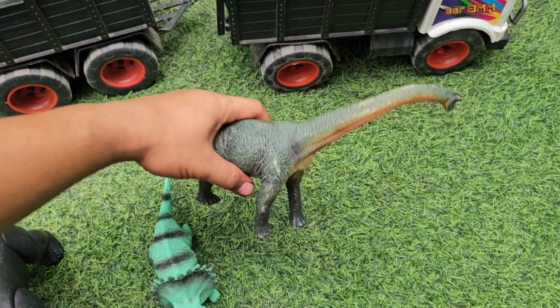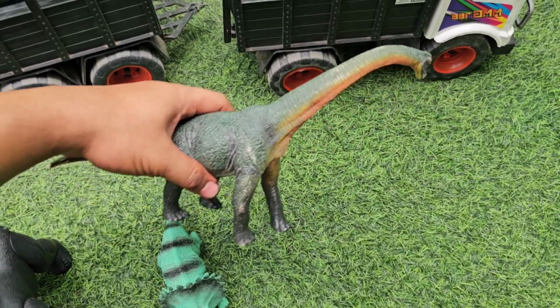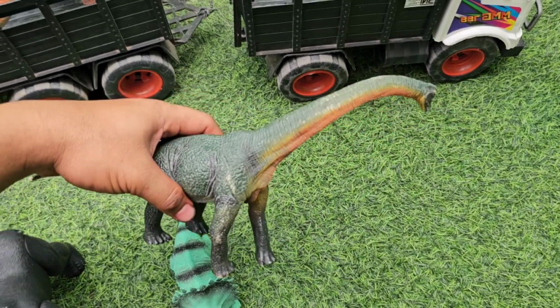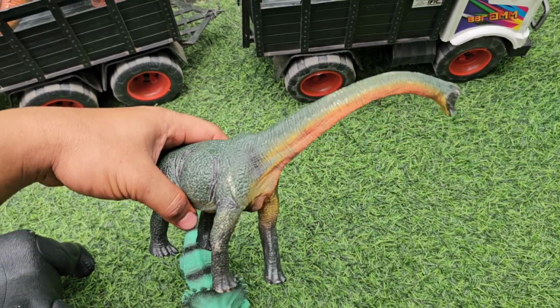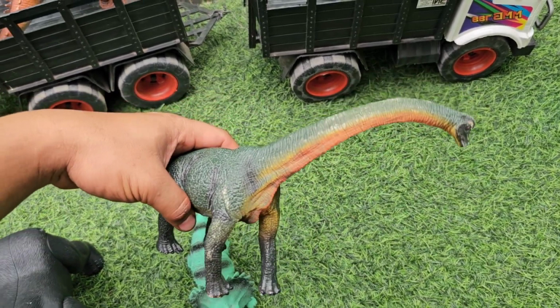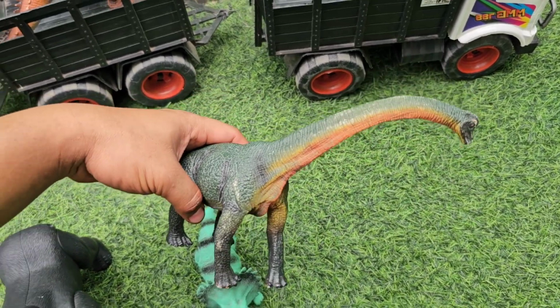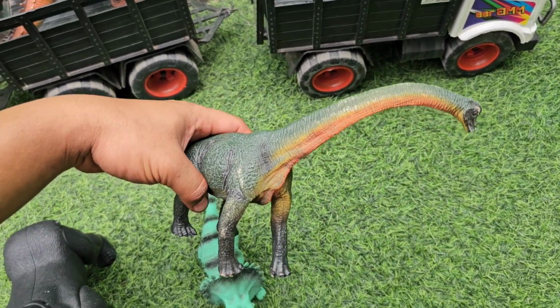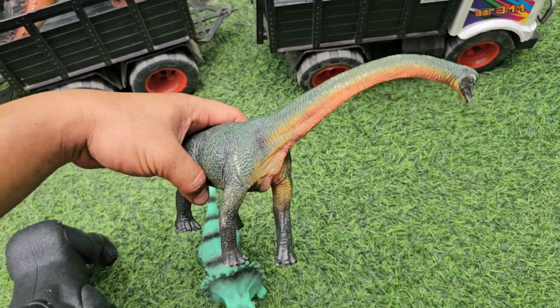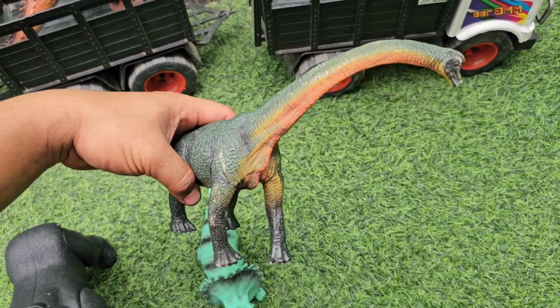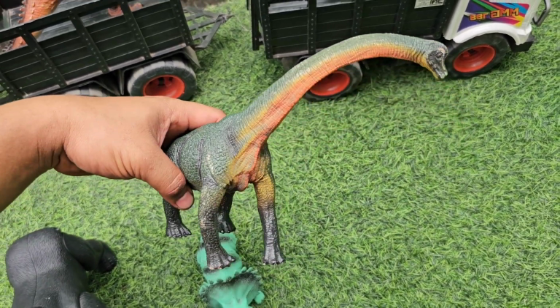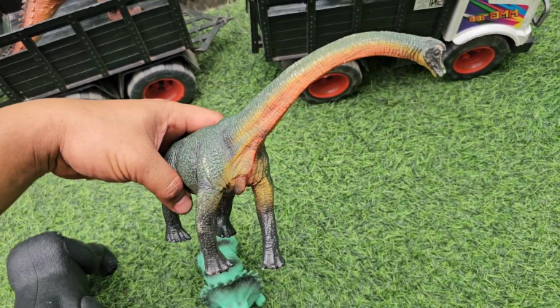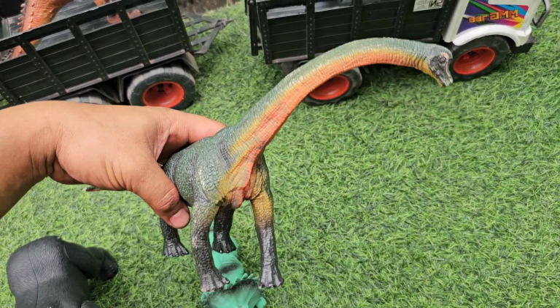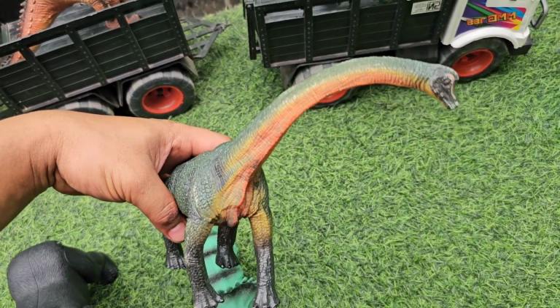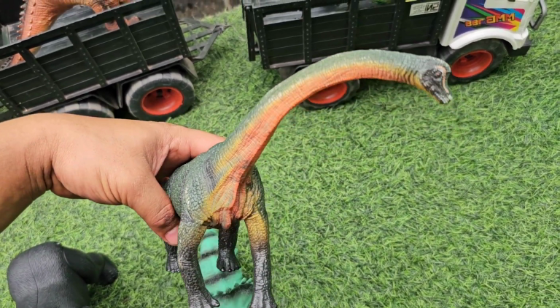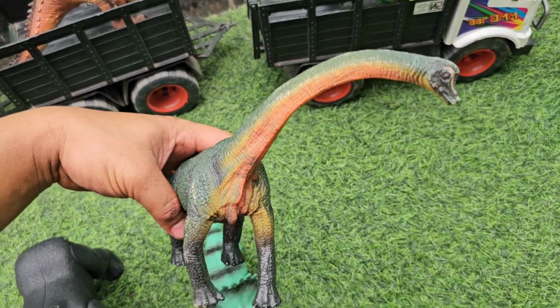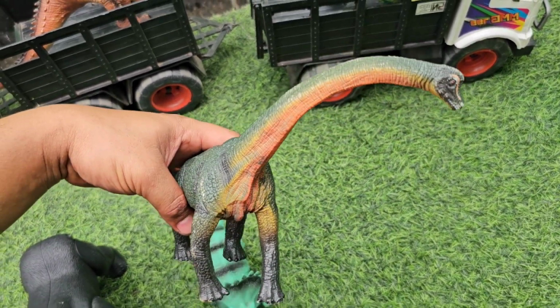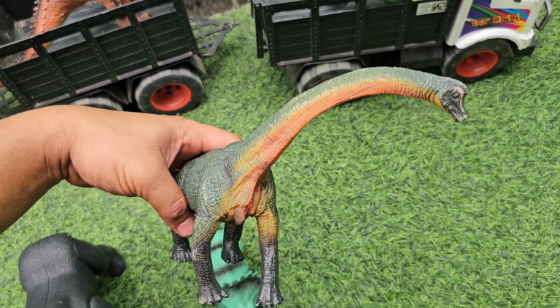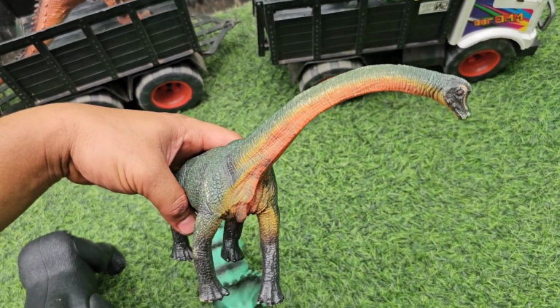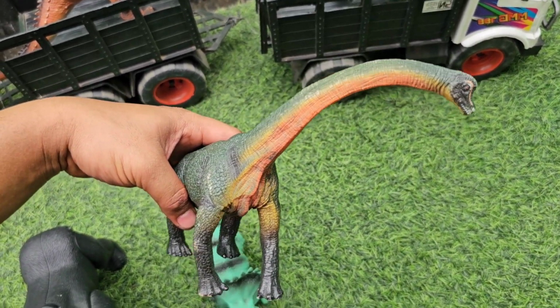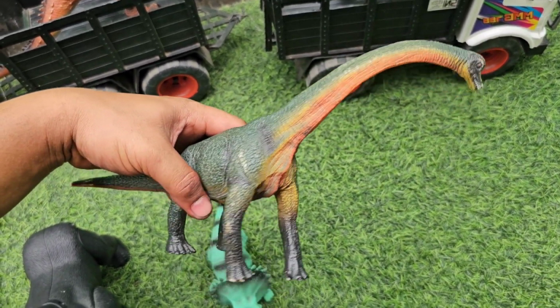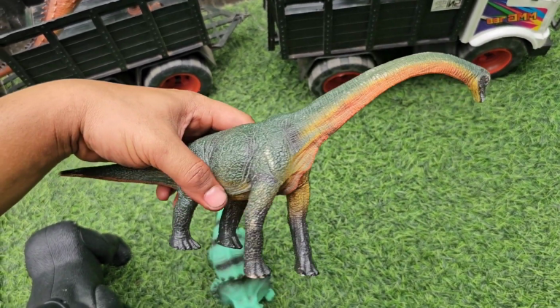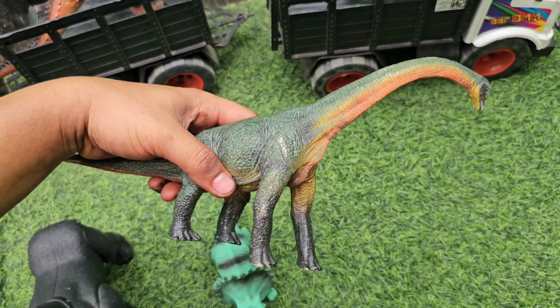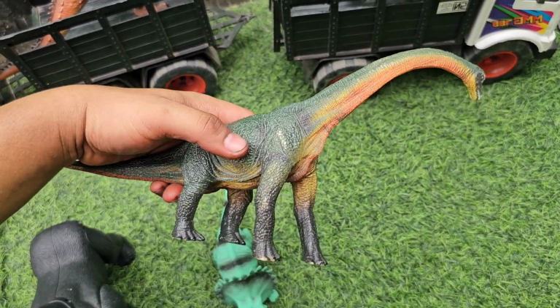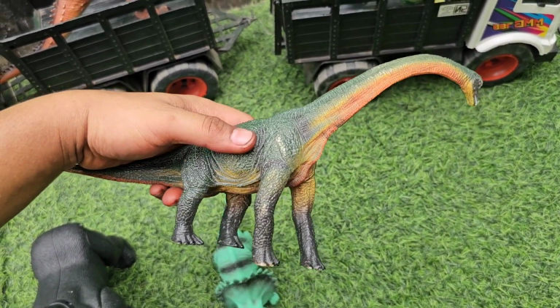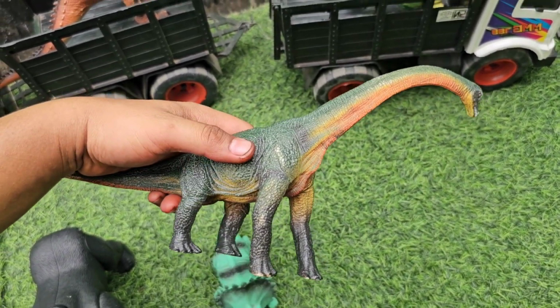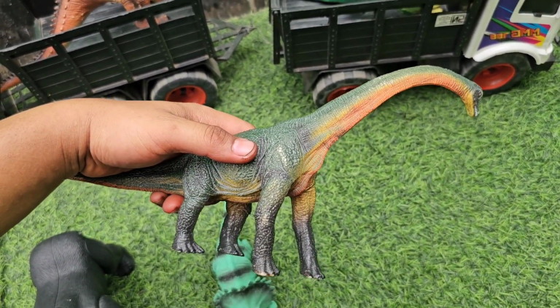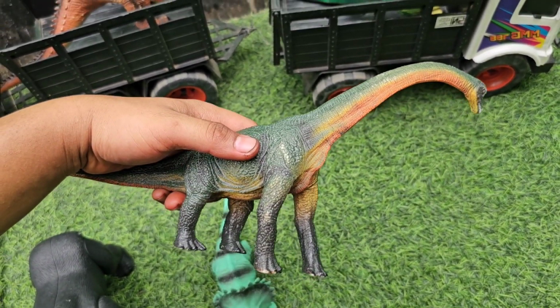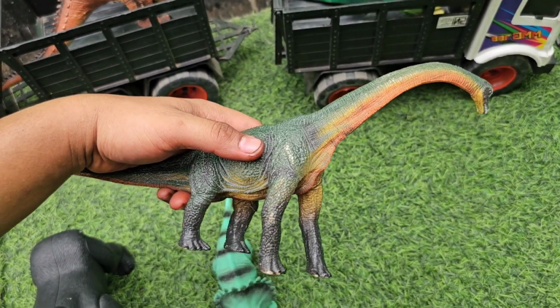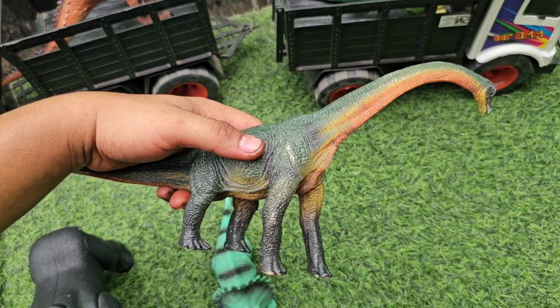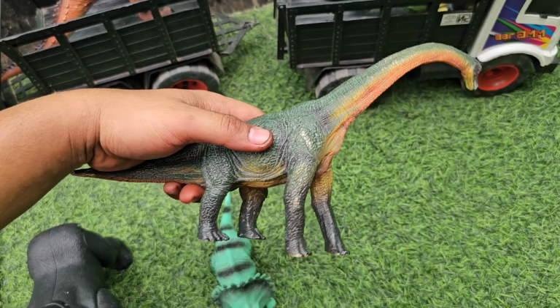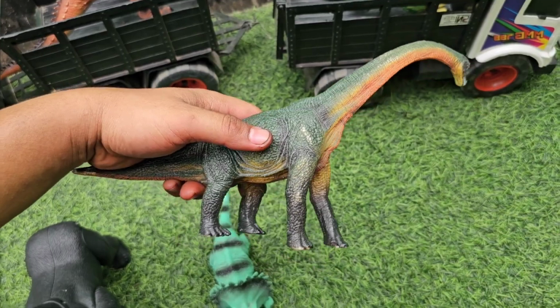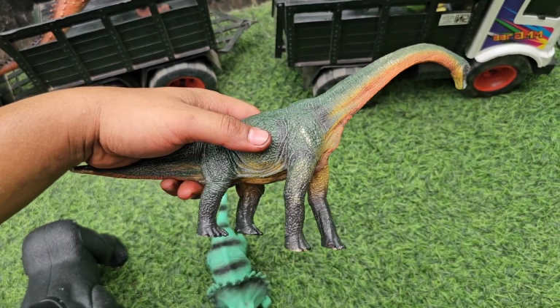Di sini ada Brachiosaurus. Lehernya panjang, badannya besar sekali teman-teman.